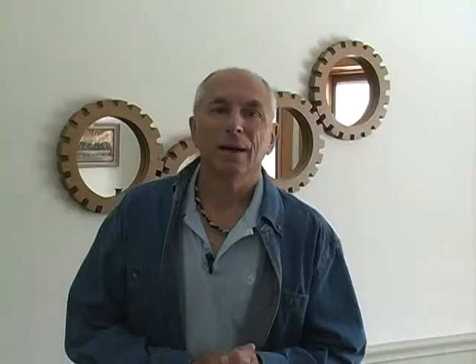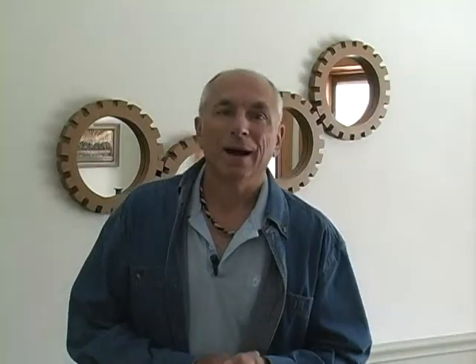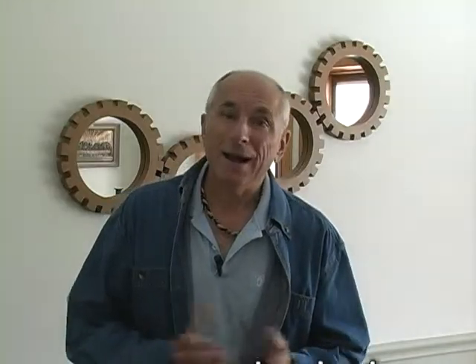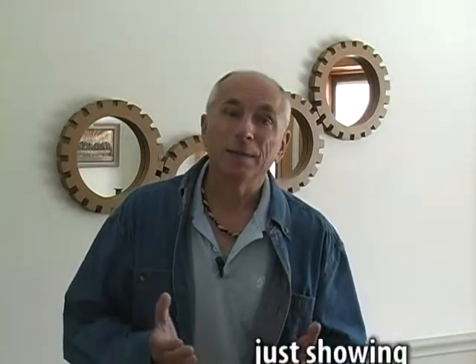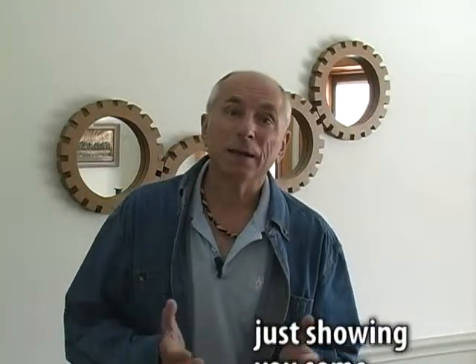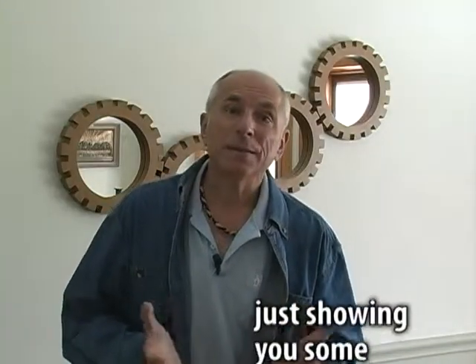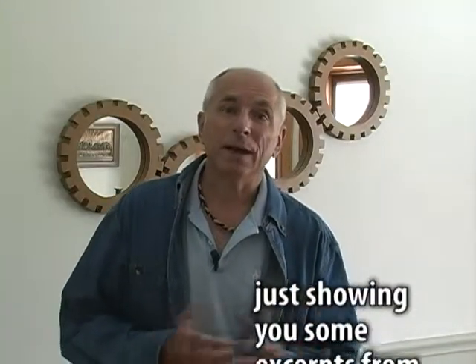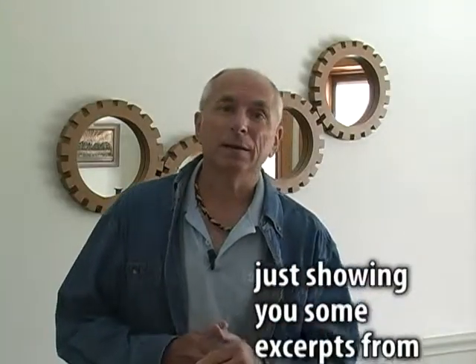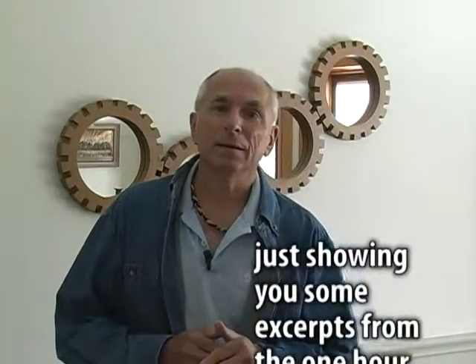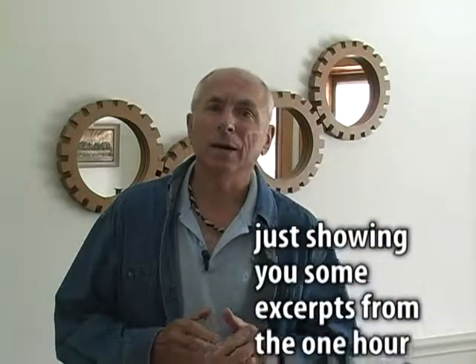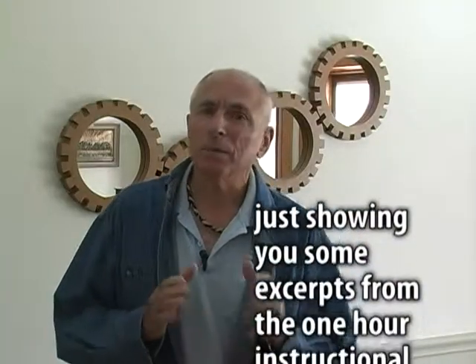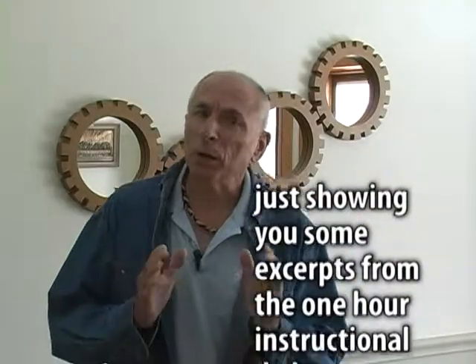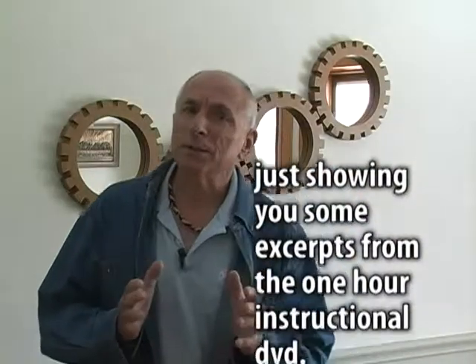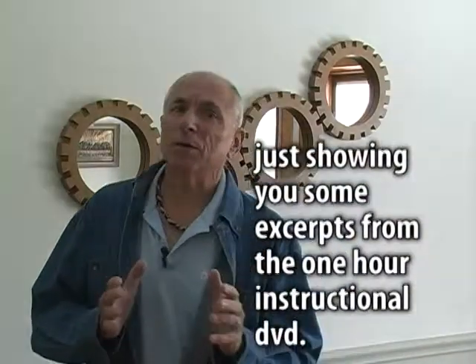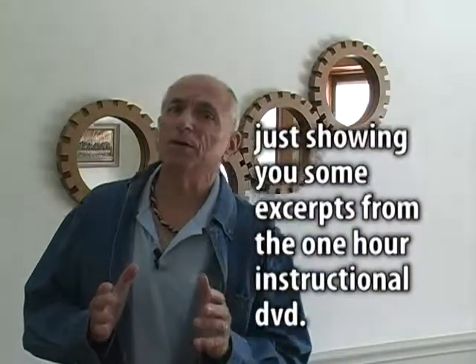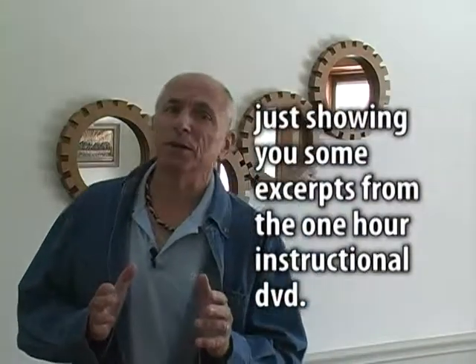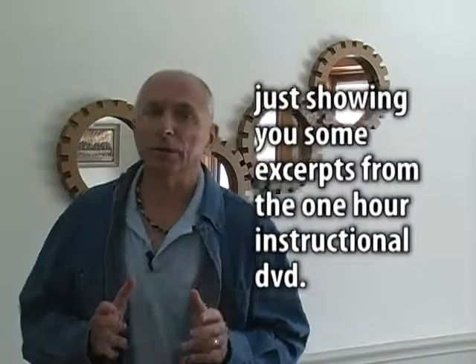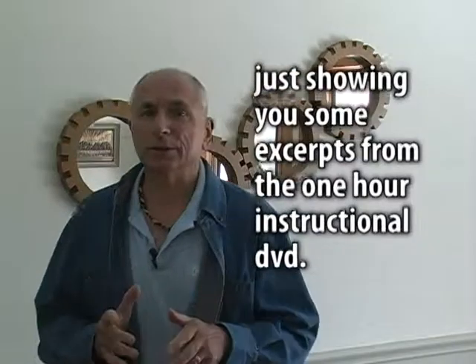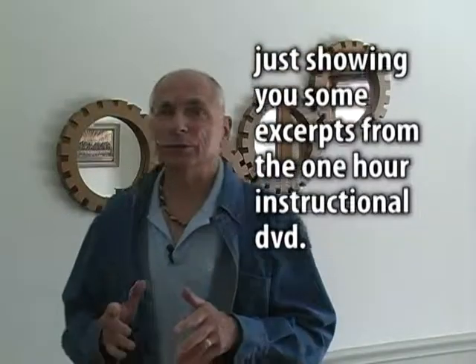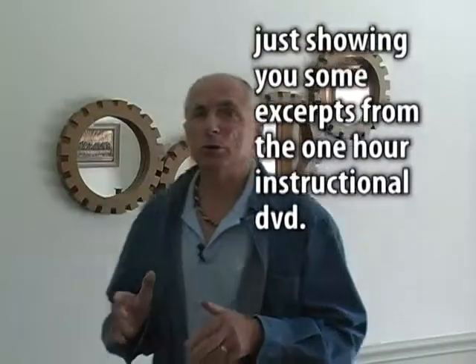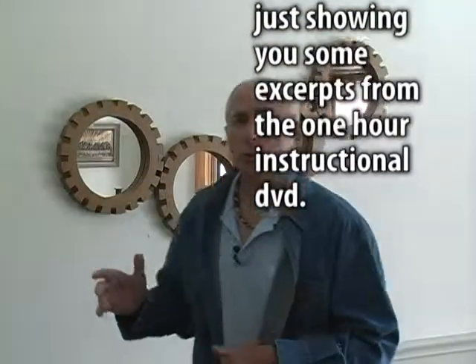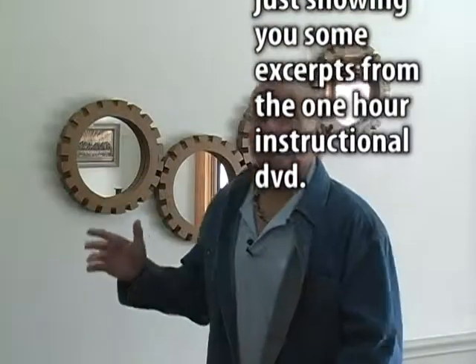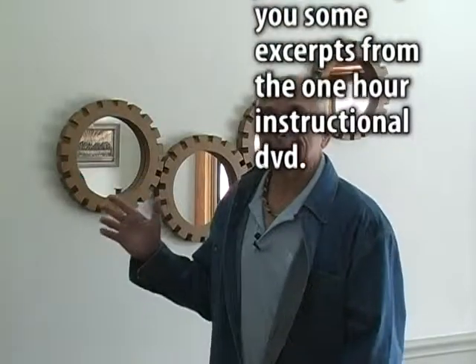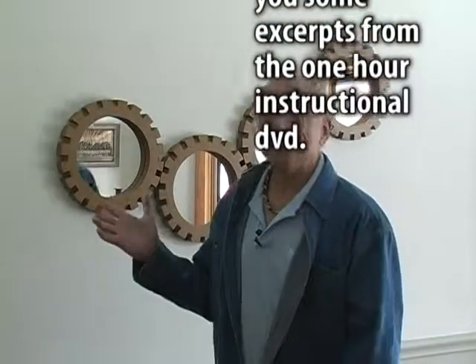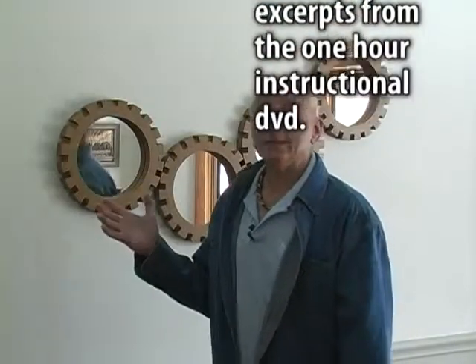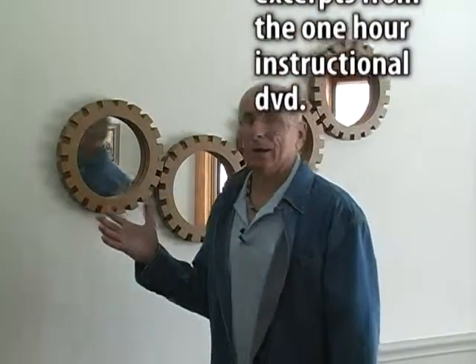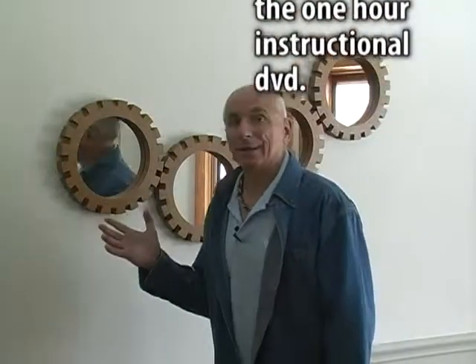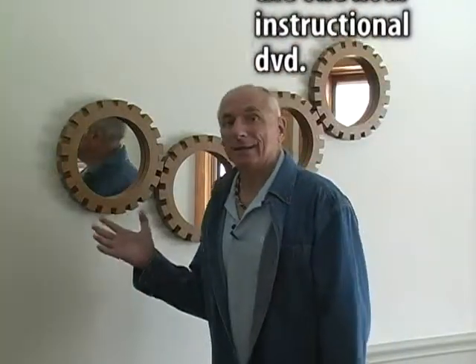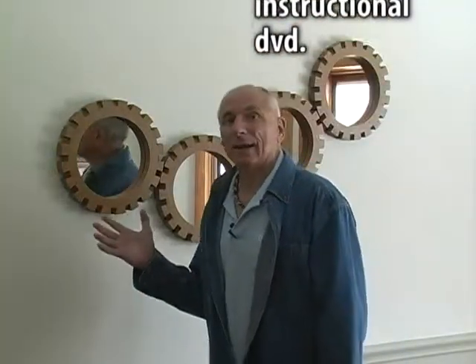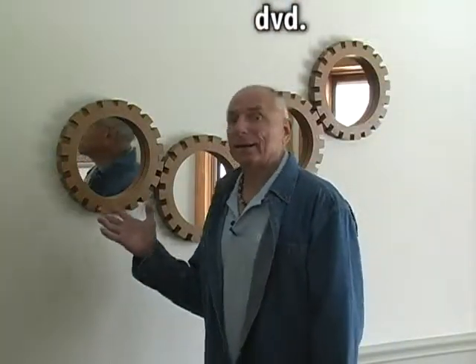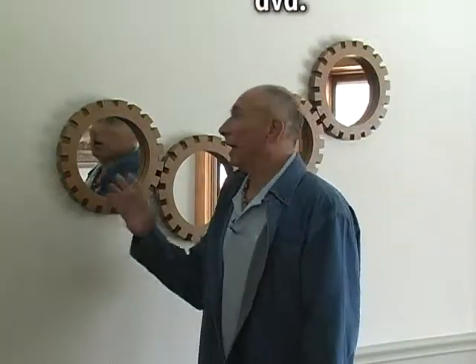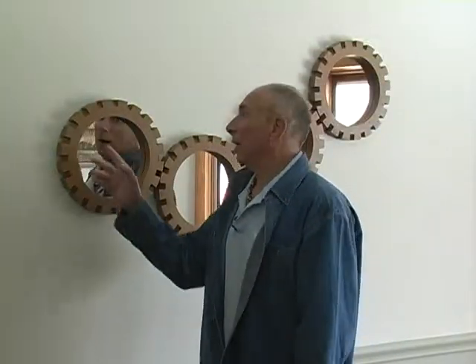Hi, my name is Thad, and the purpose of this video is to show you in detail exactly how I made these wall decorations.